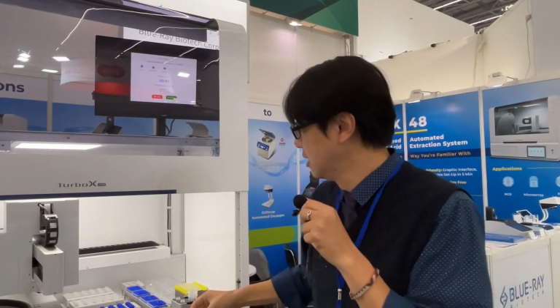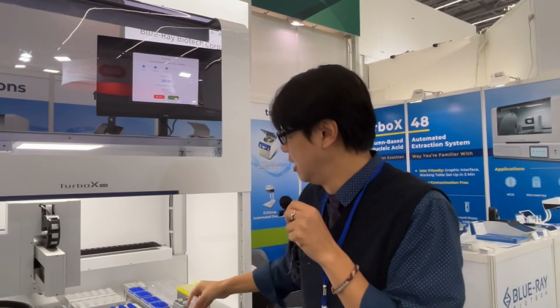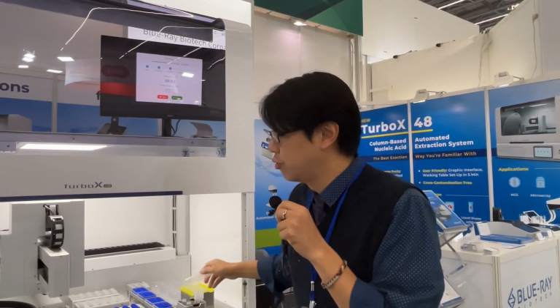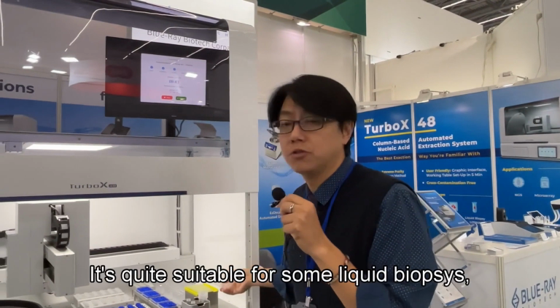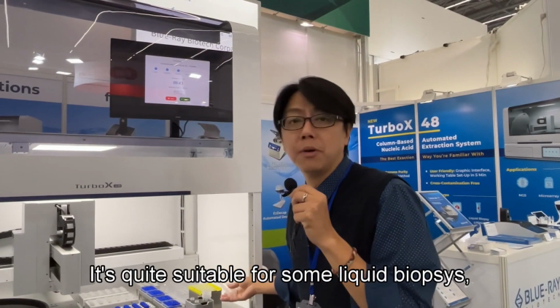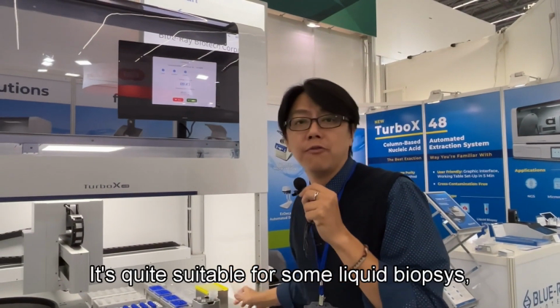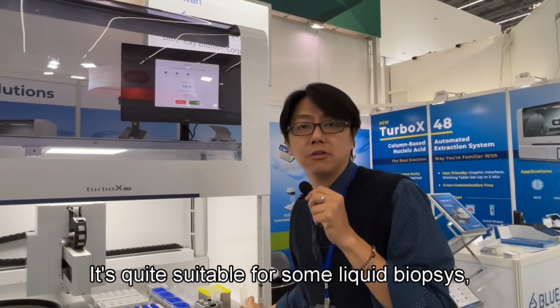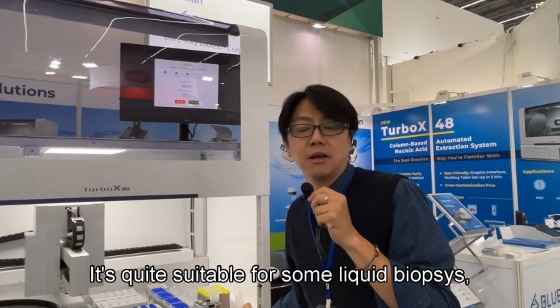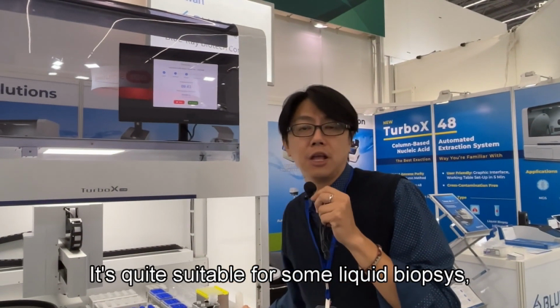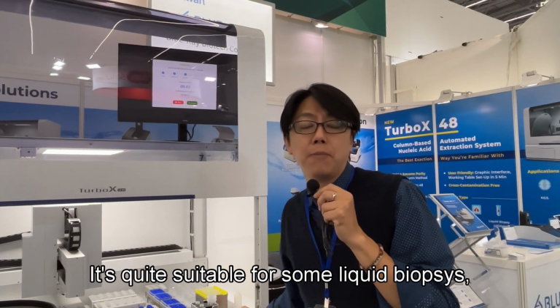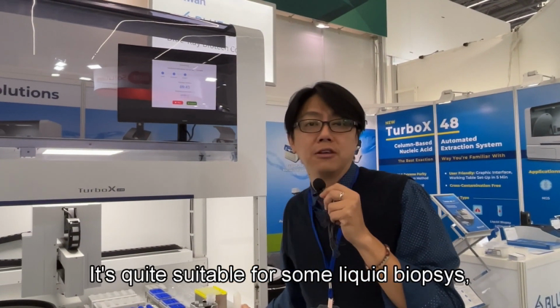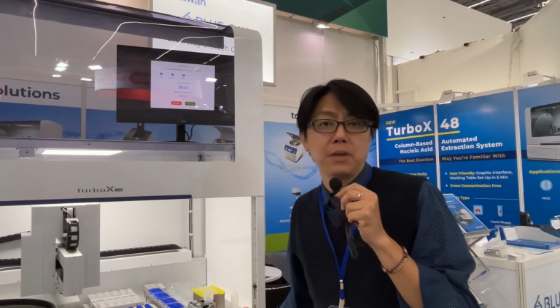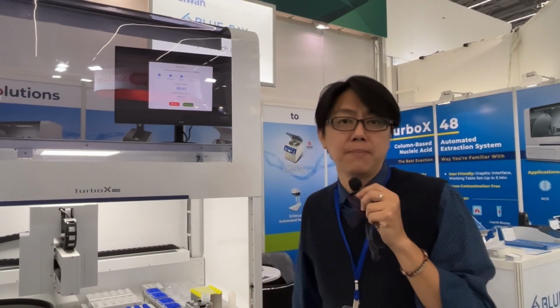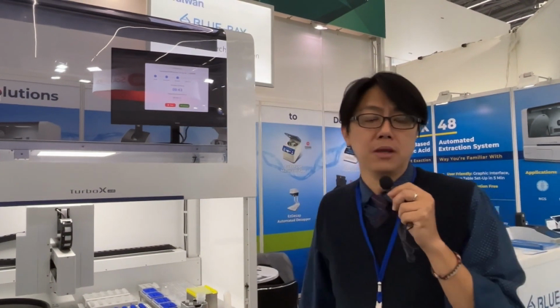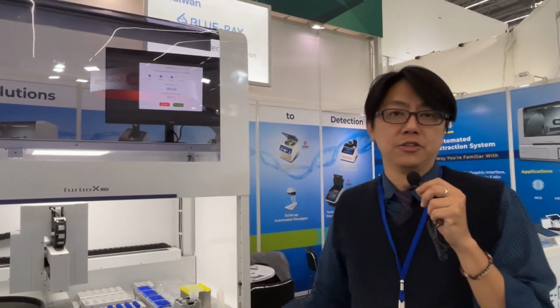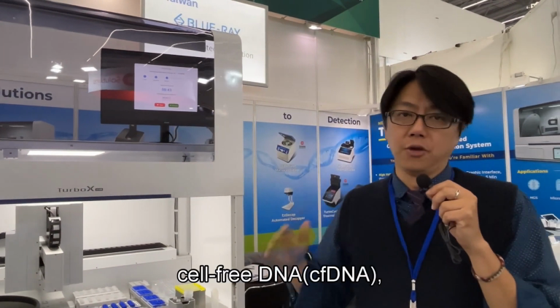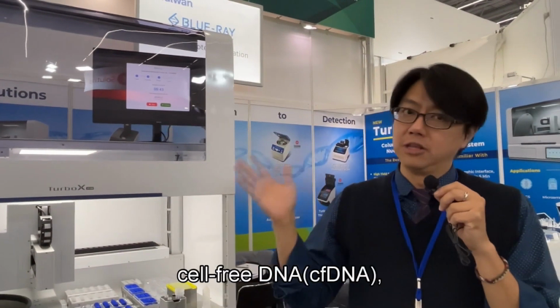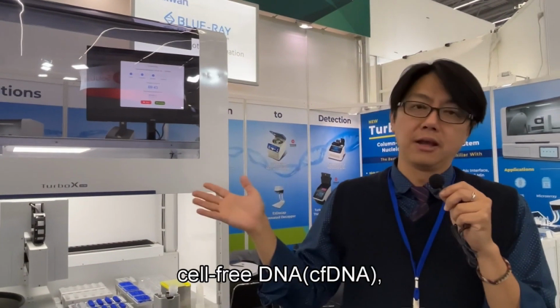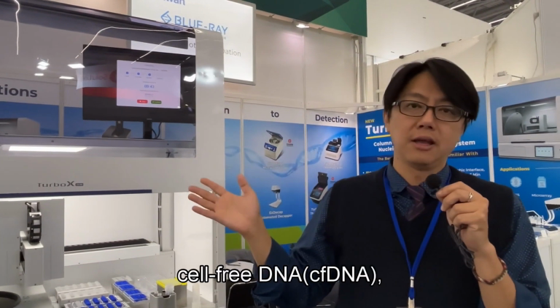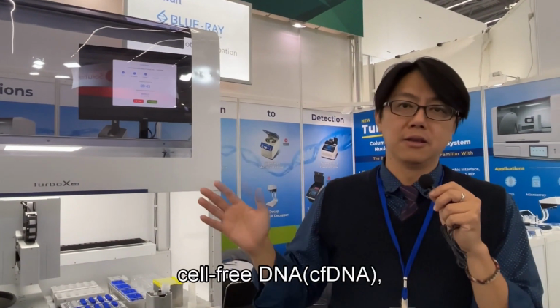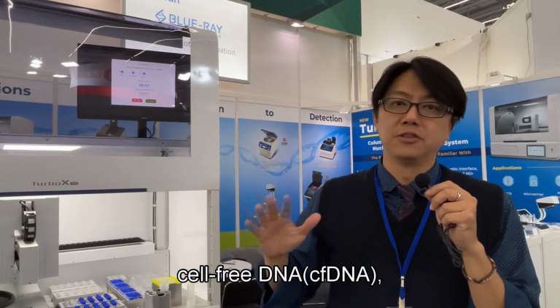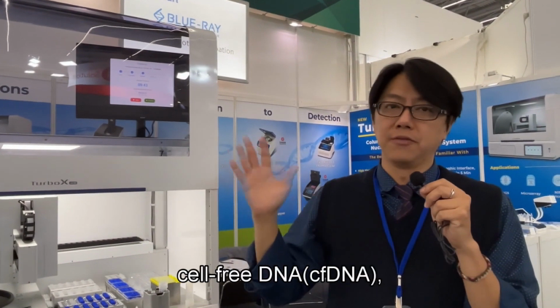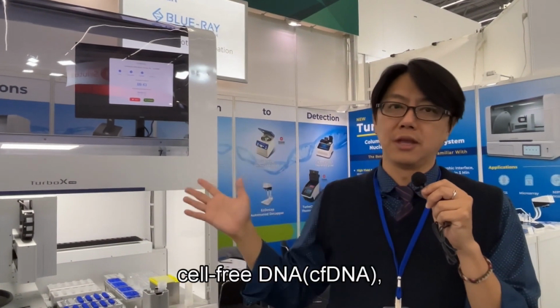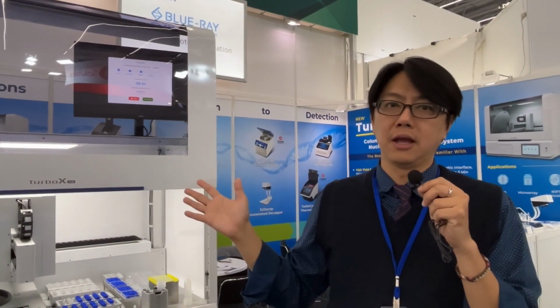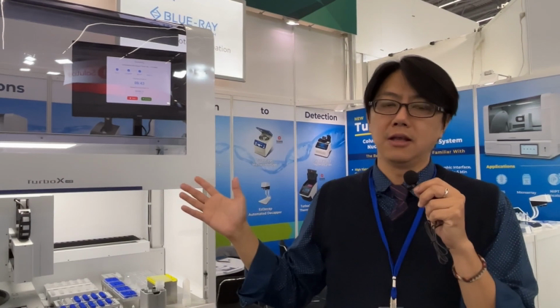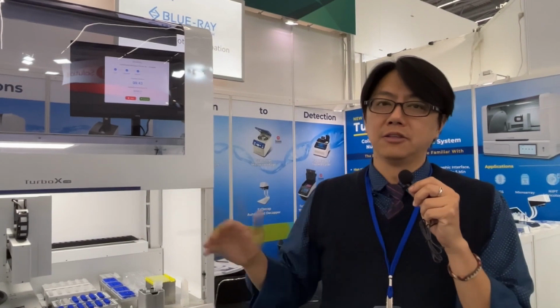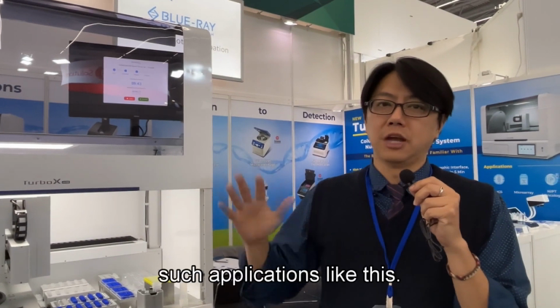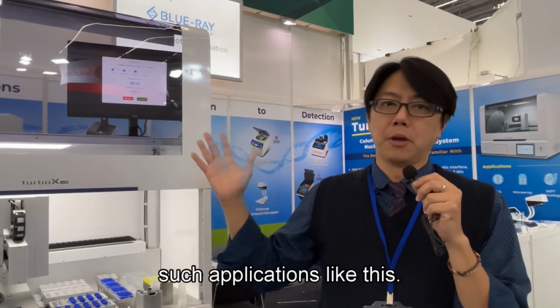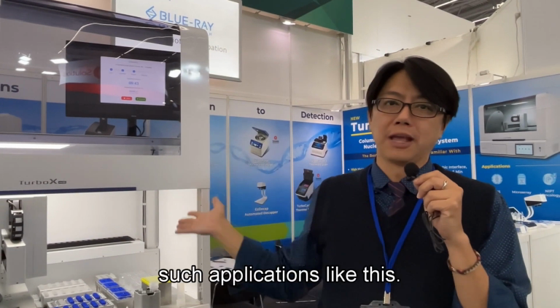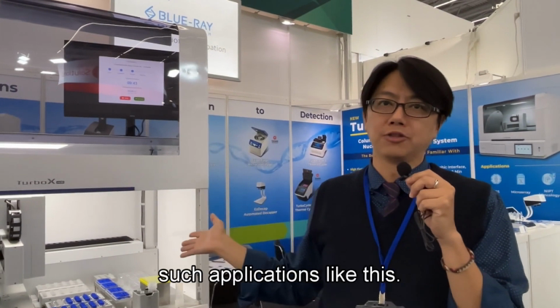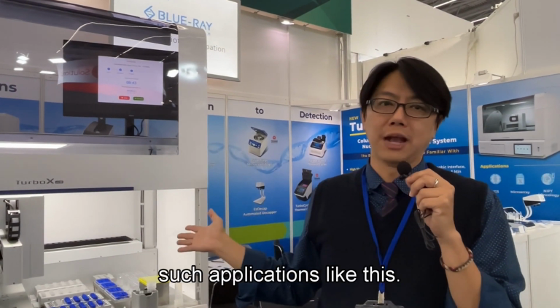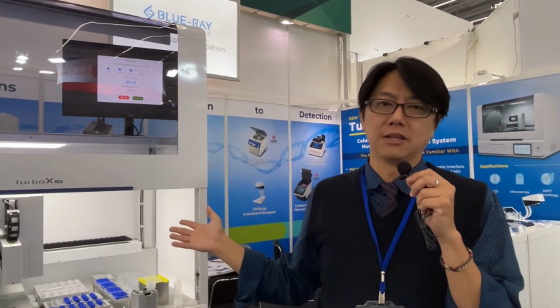It's quite suitable for applications such as liquid biopsy, cell-free DNA, and ctDNA.